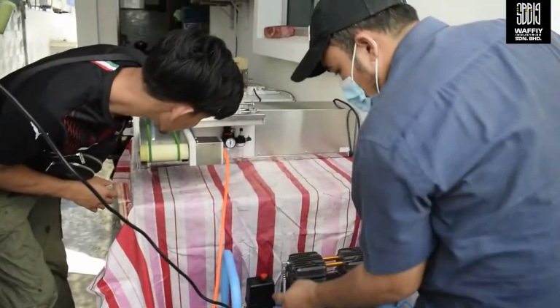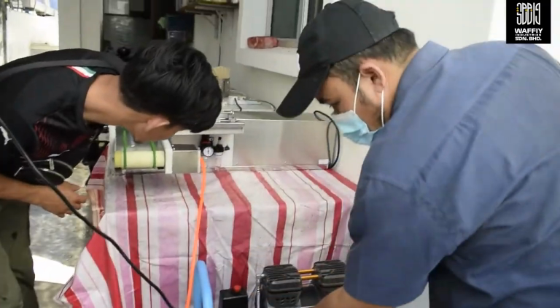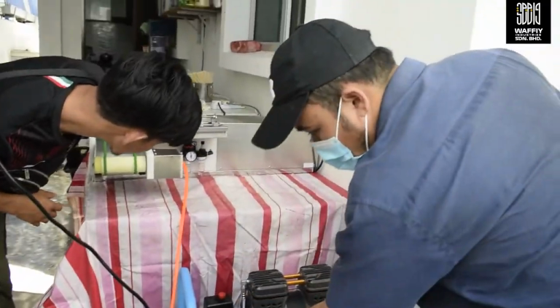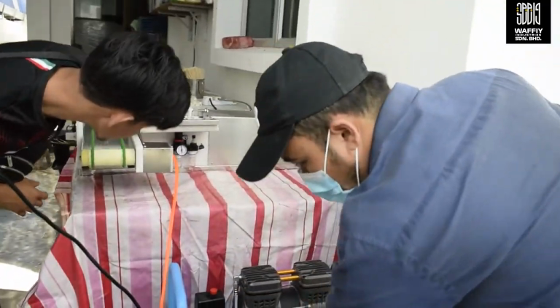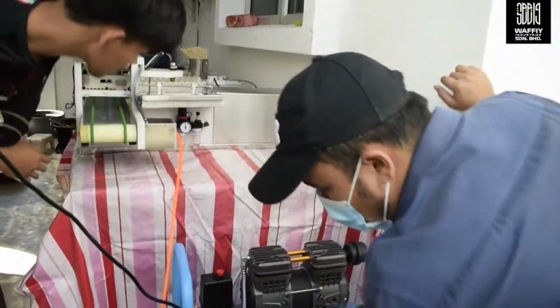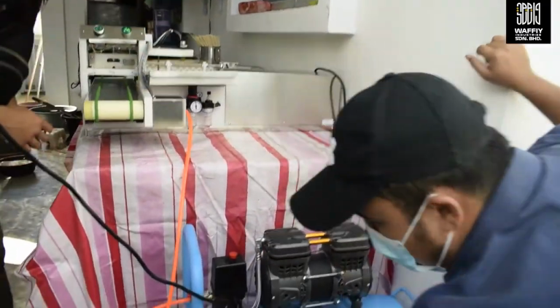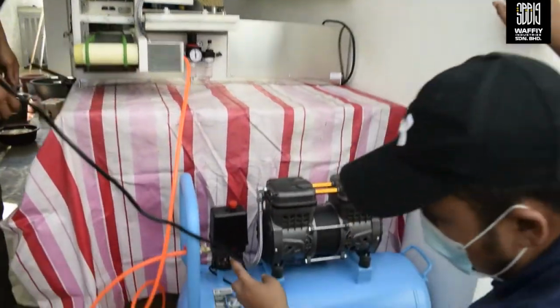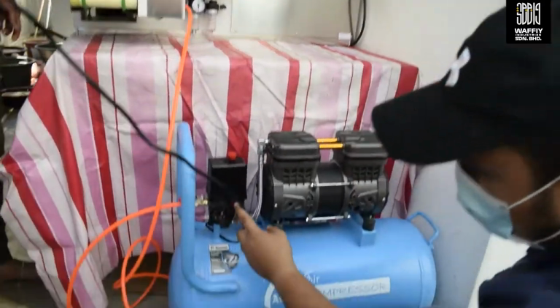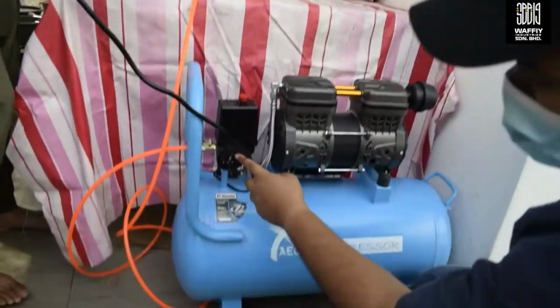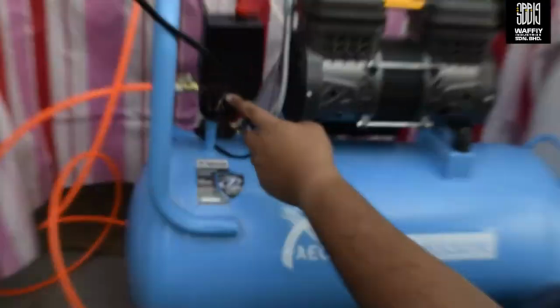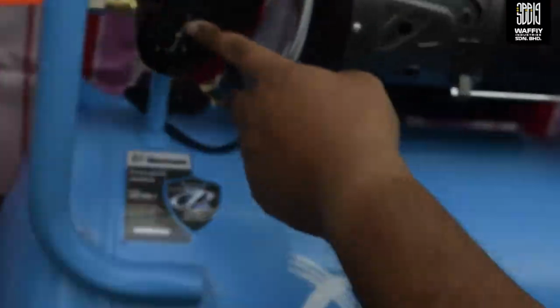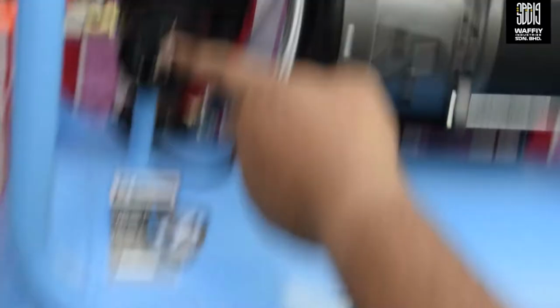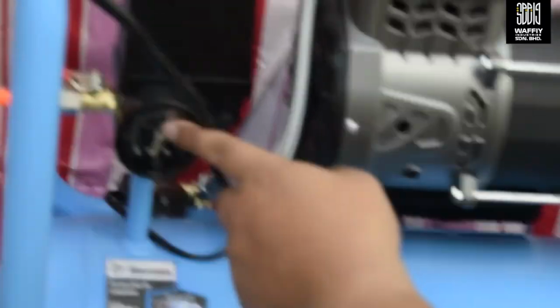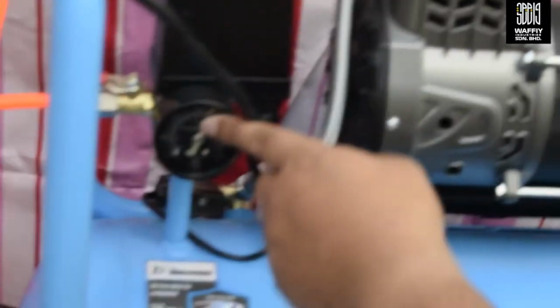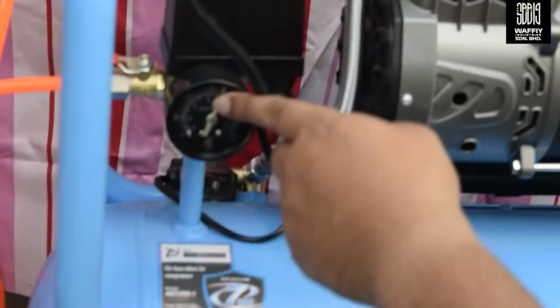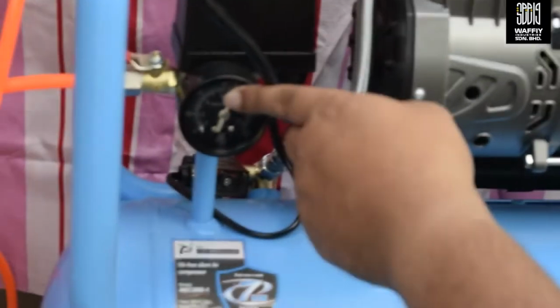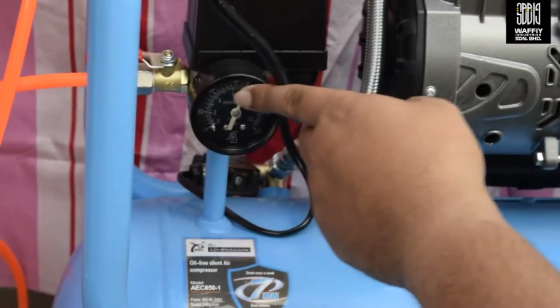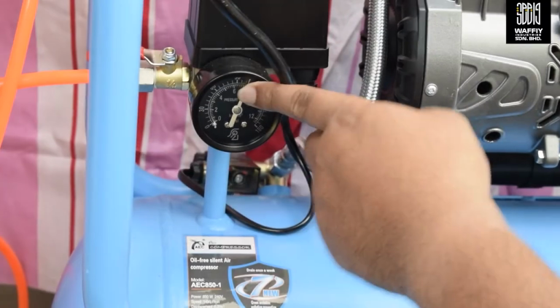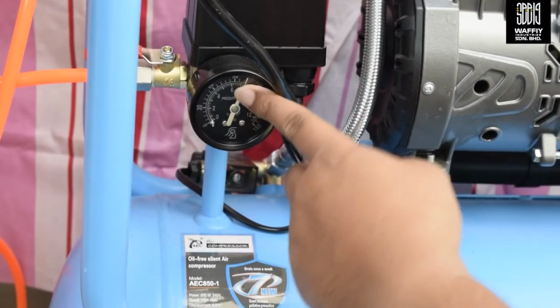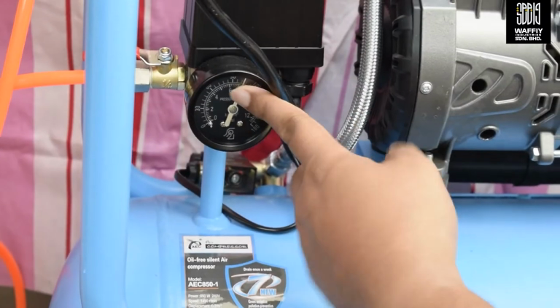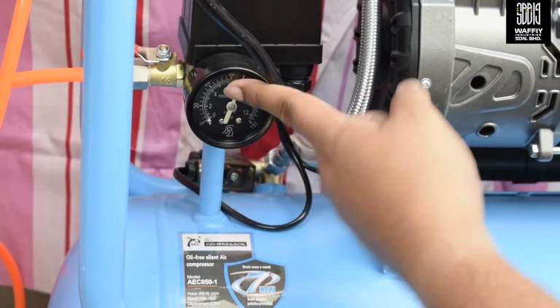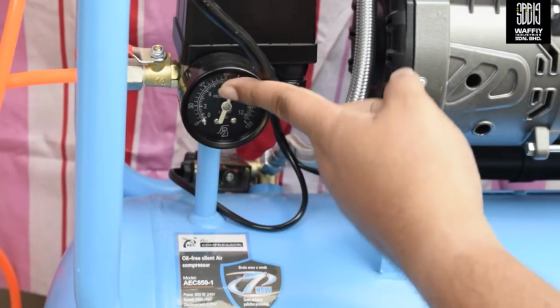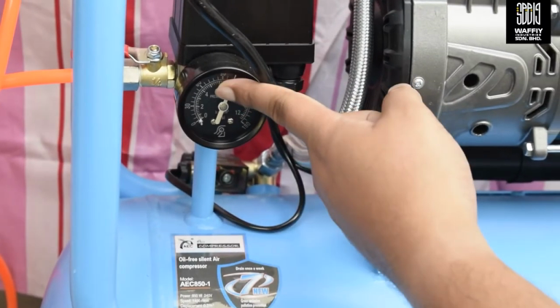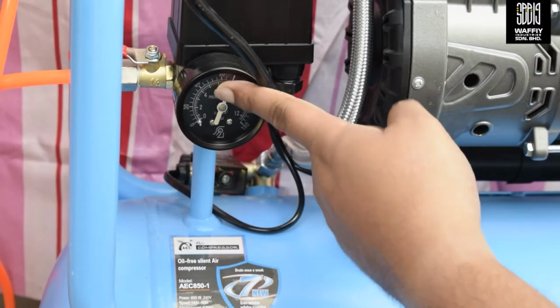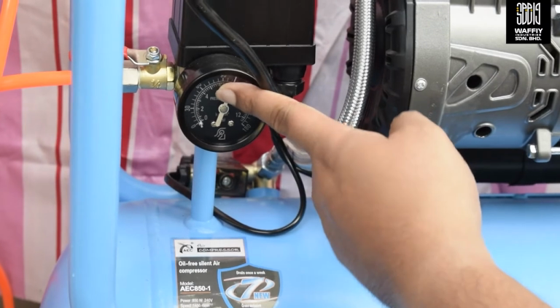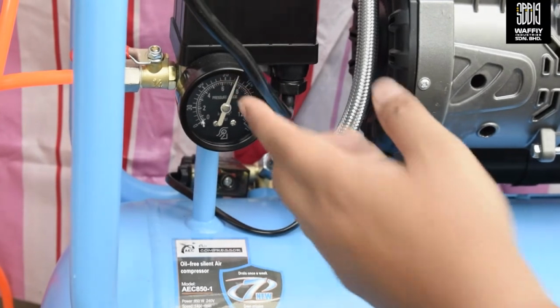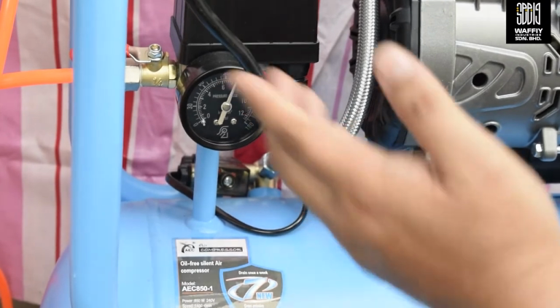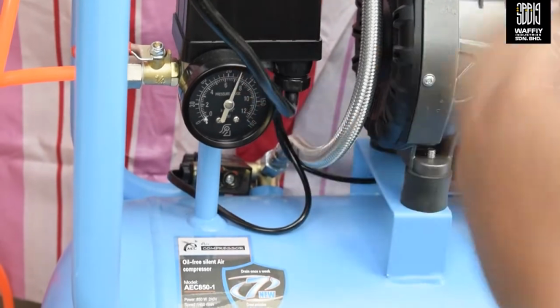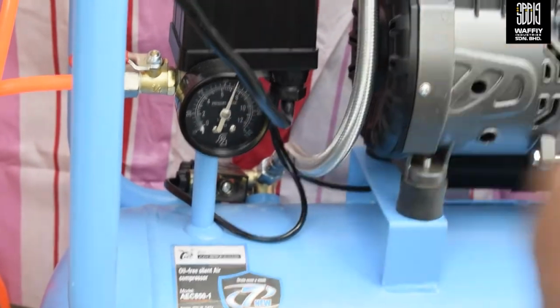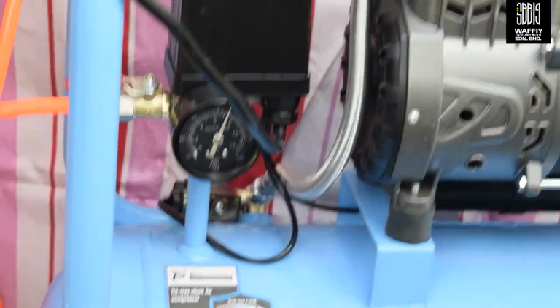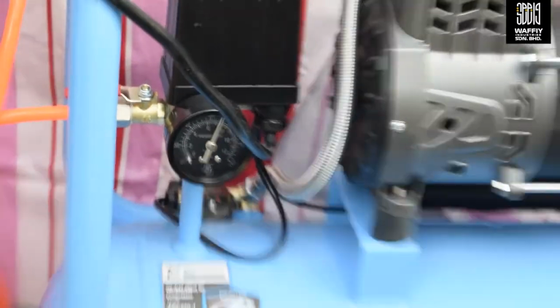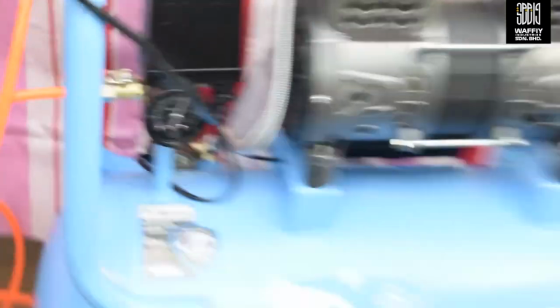Haa, ni kalau dia sudah kurang ni, bisa 60 kan? Haa, lepat ni kan, dia akan pump sendiri. Auto pump.